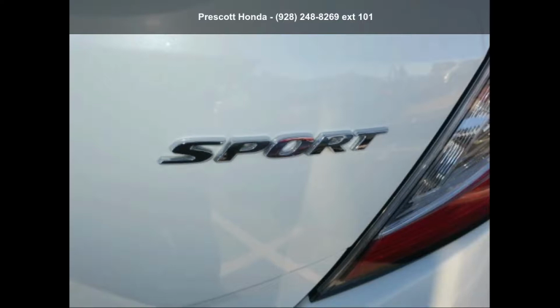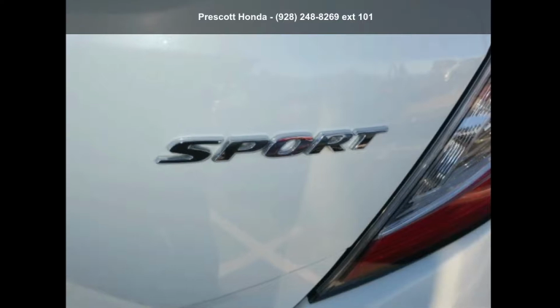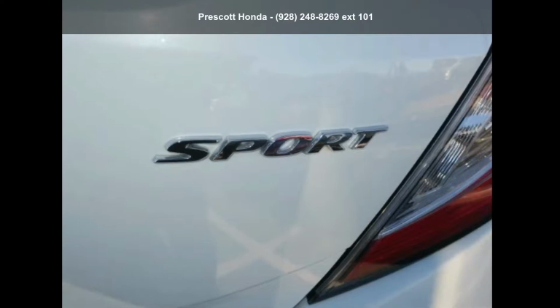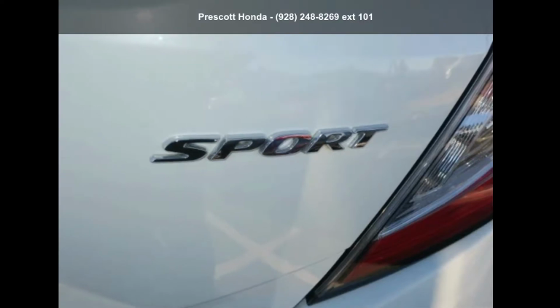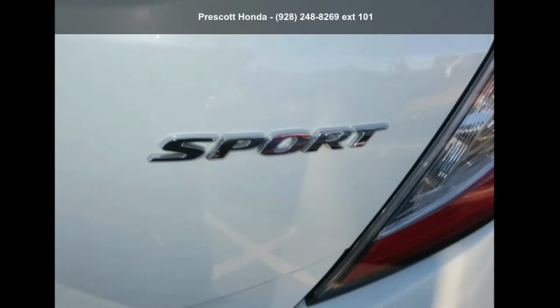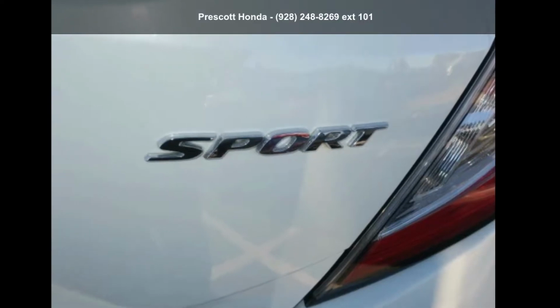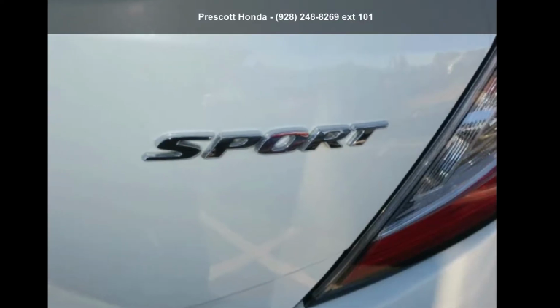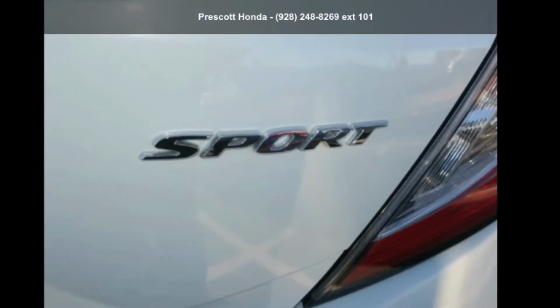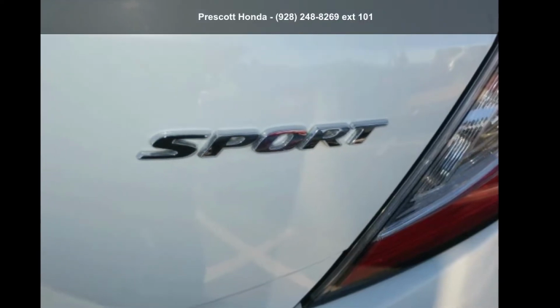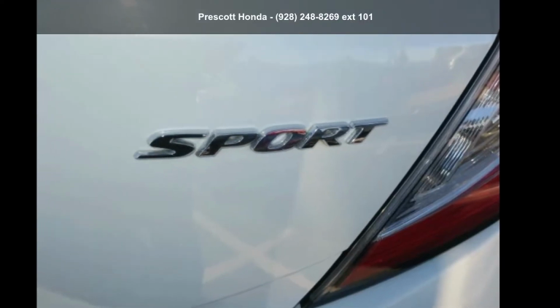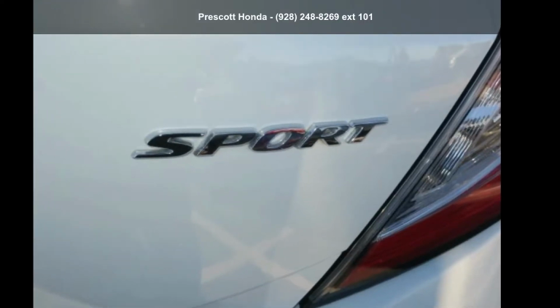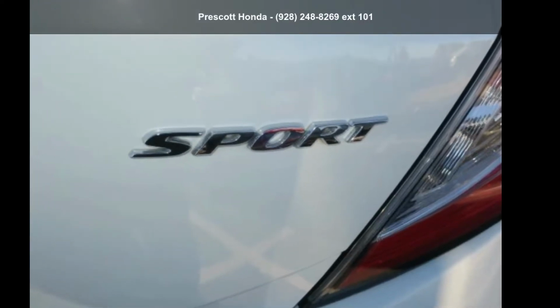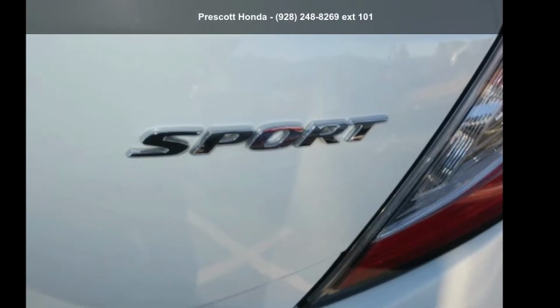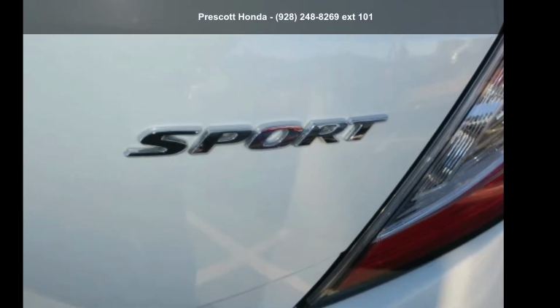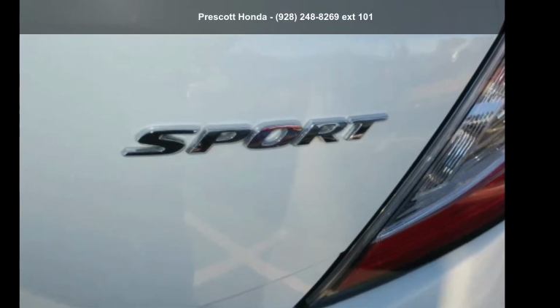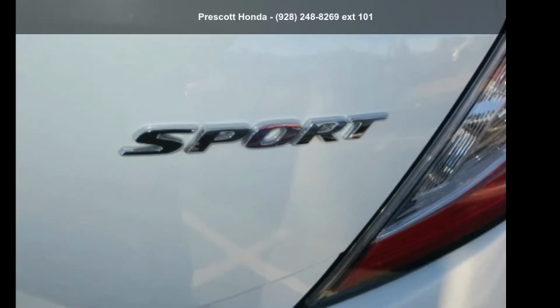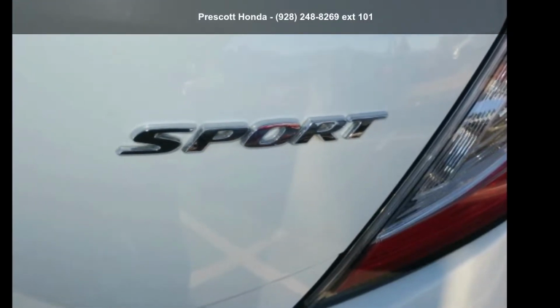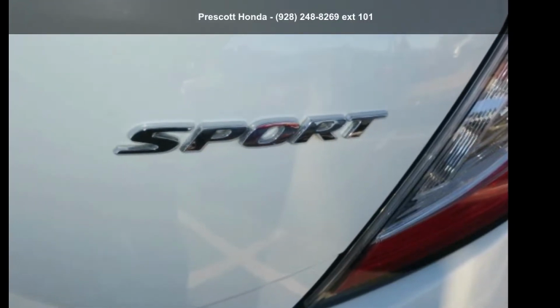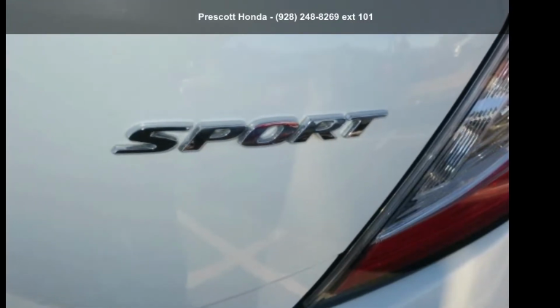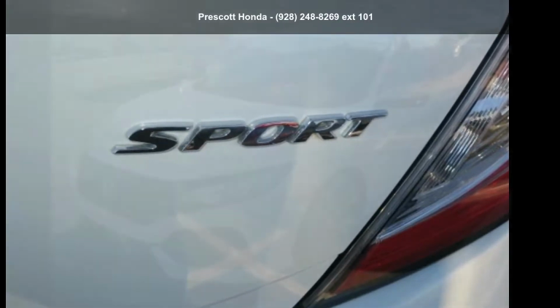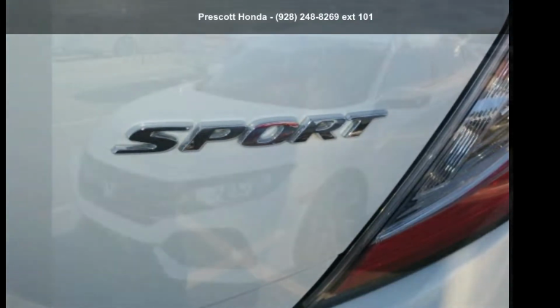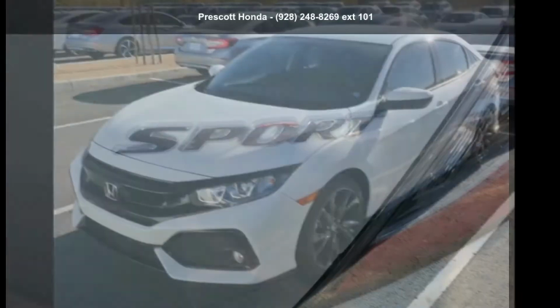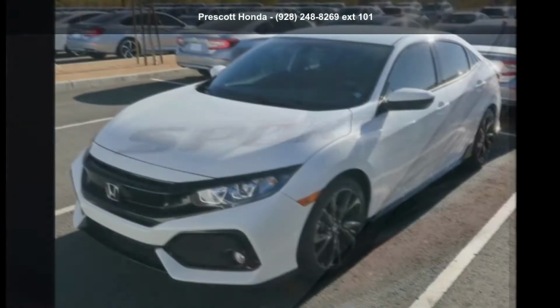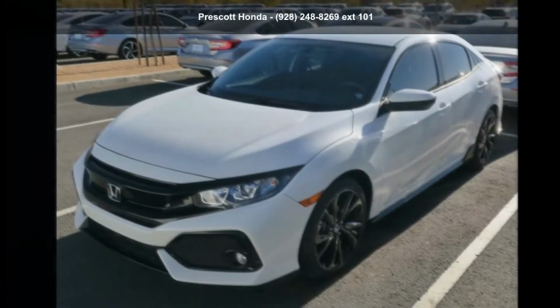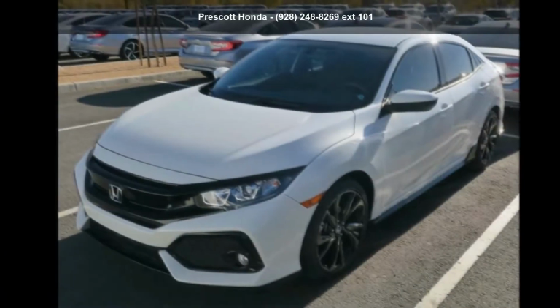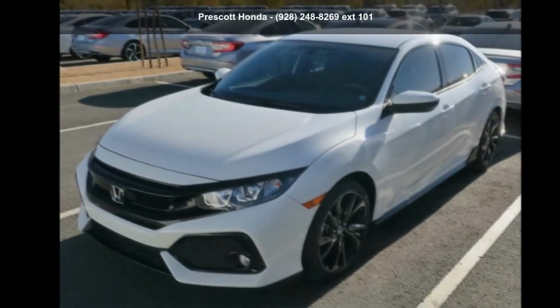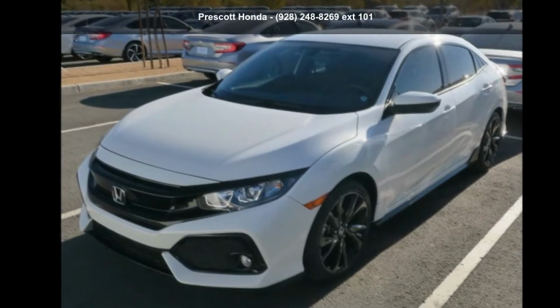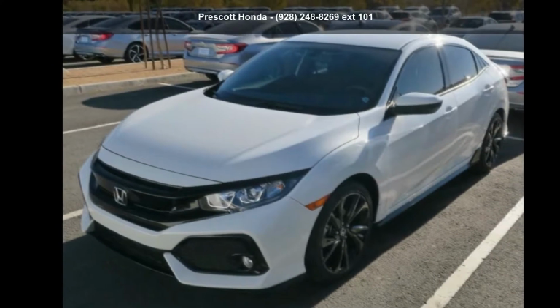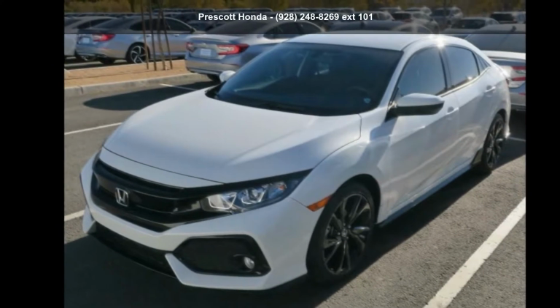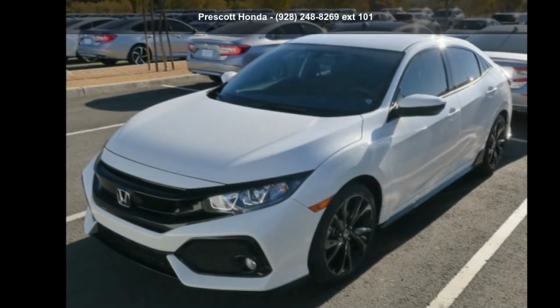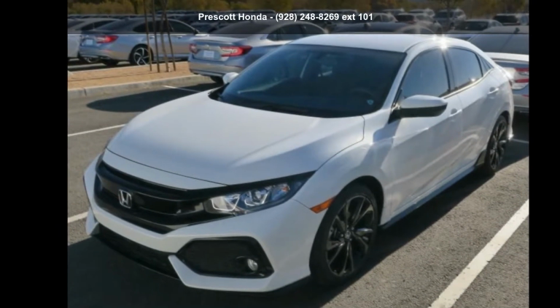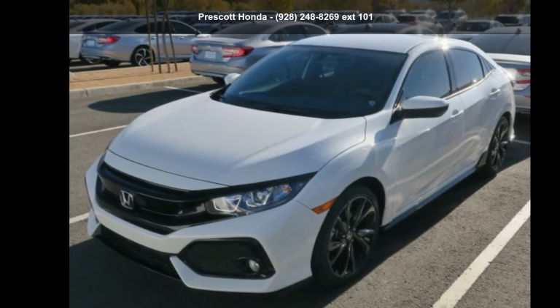Imagine yourself in this Honda 2017 Civic Sport. This may be the set of wheels you've been looking for.